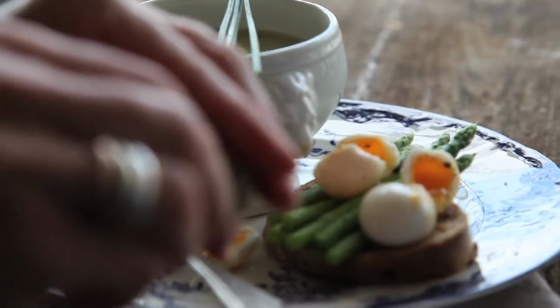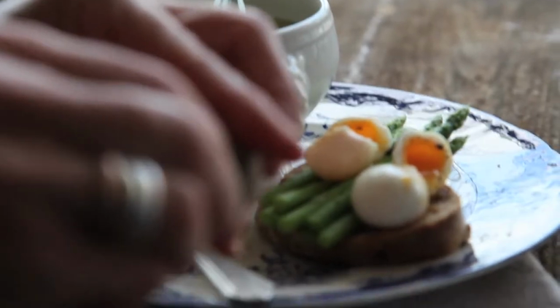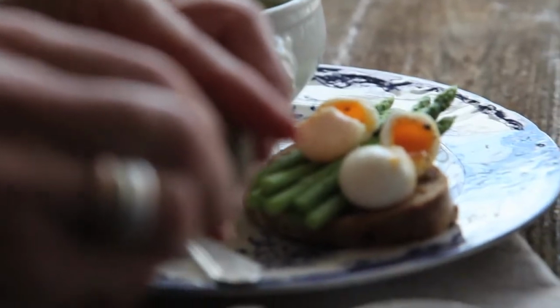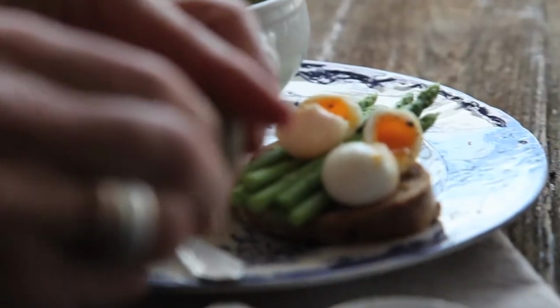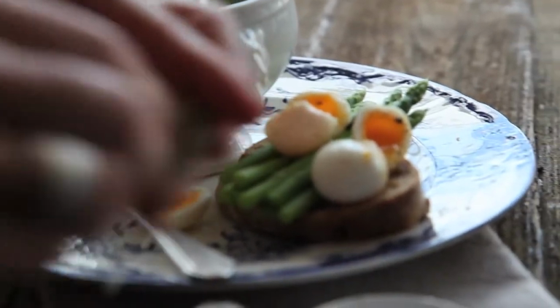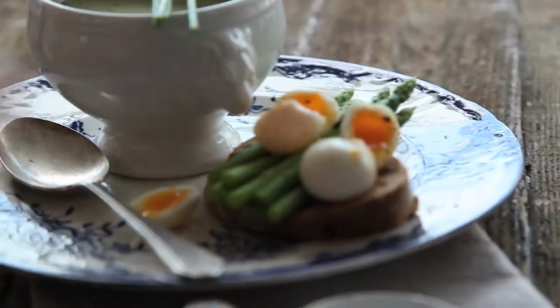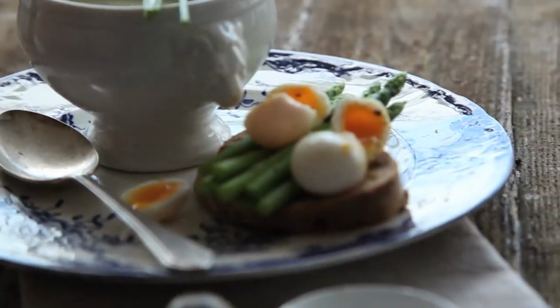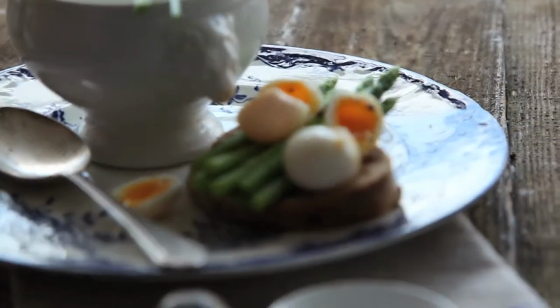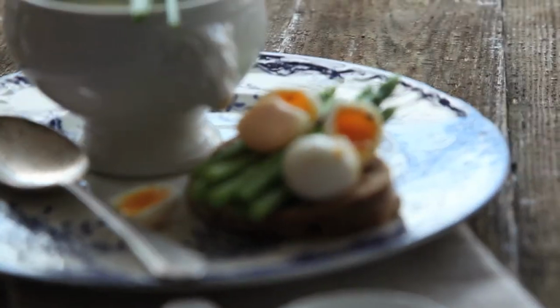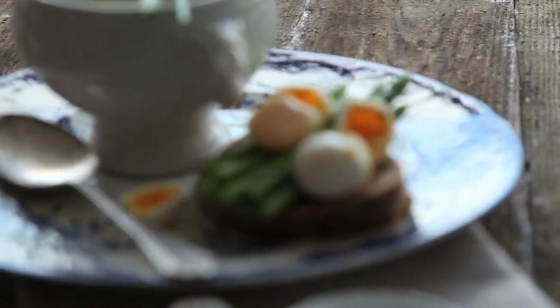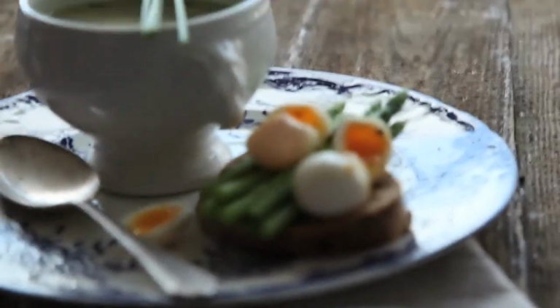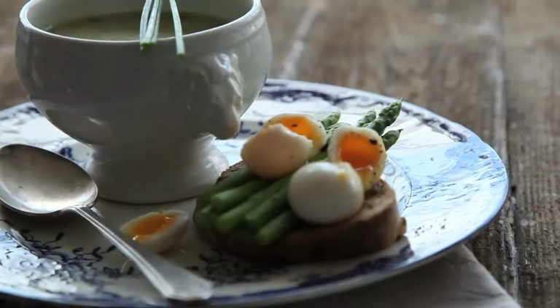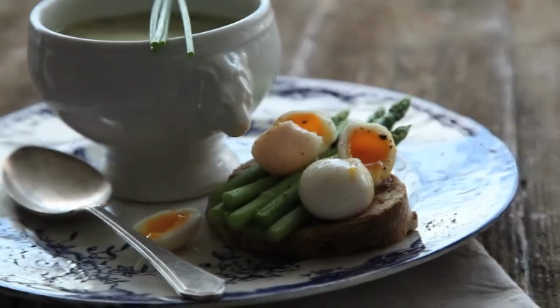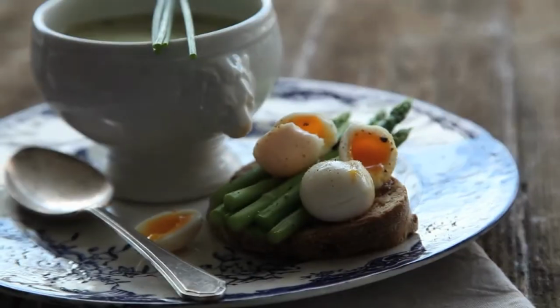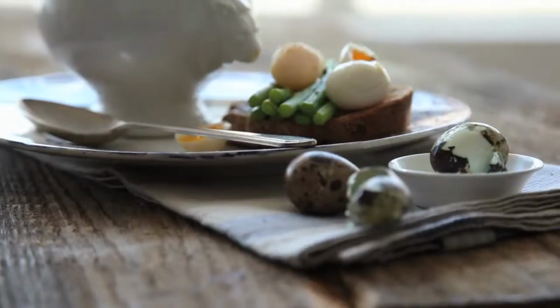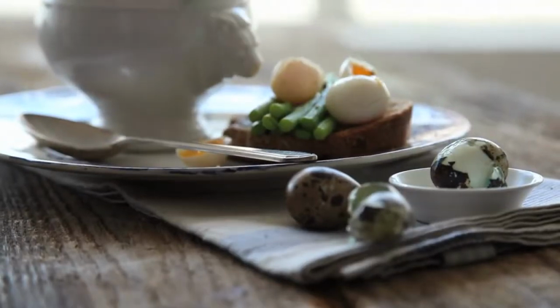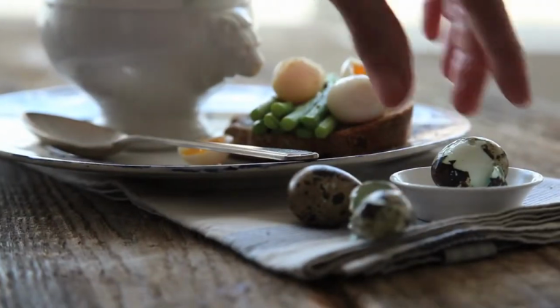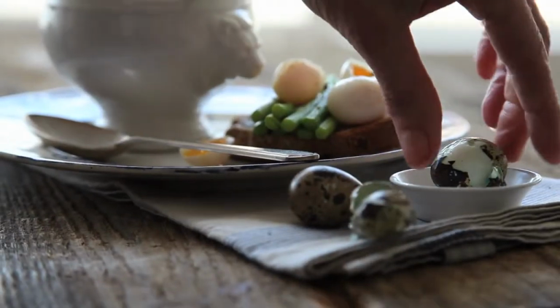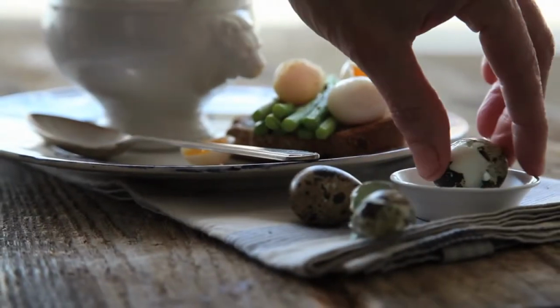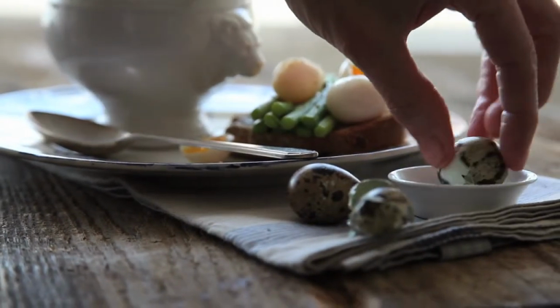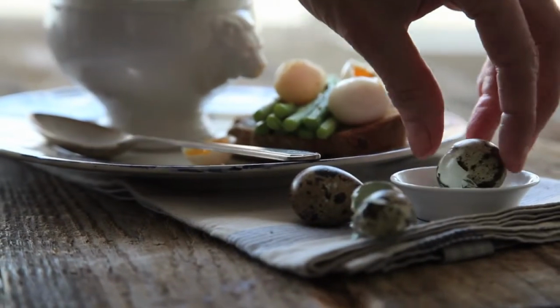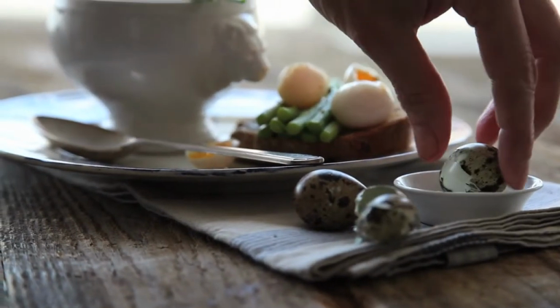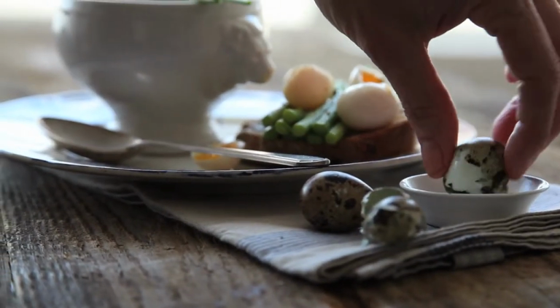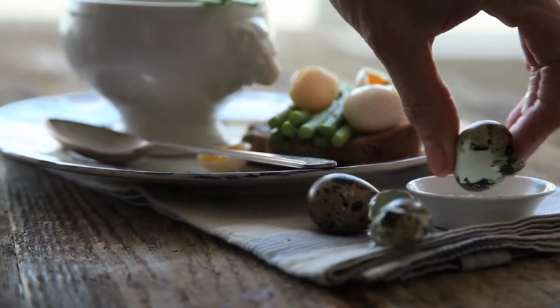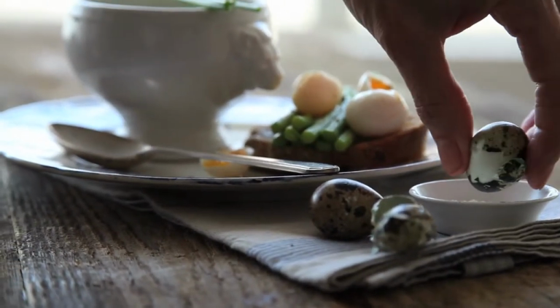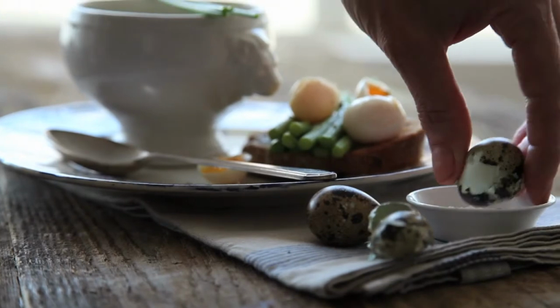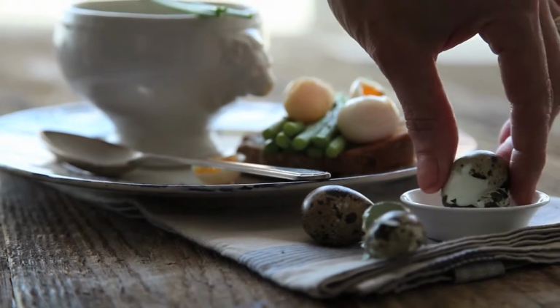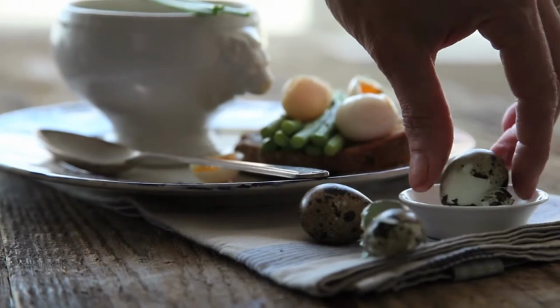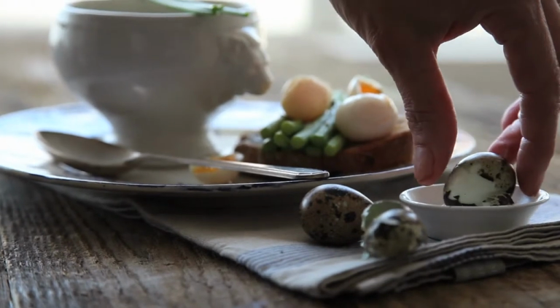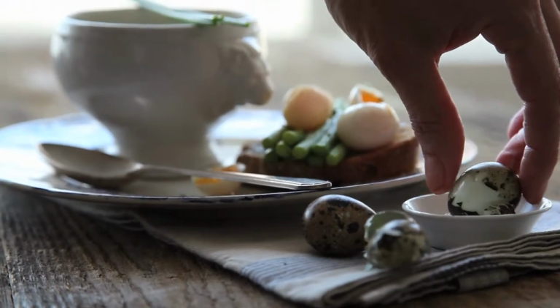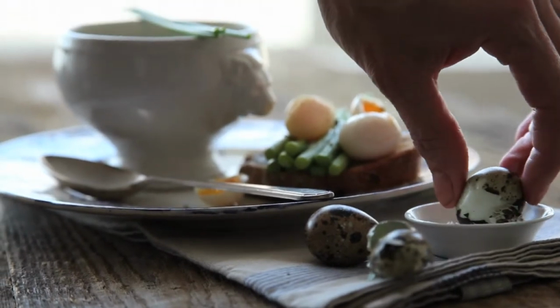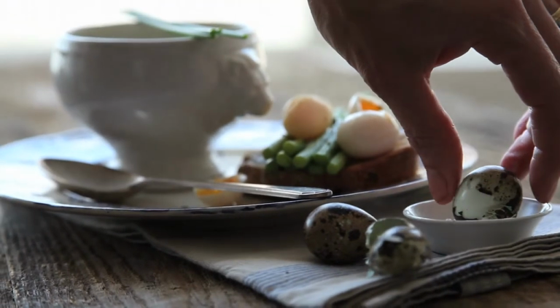Bob's your auntie — delicious starter, no effort, two seconds to do.